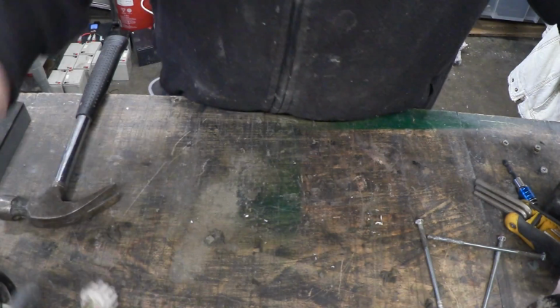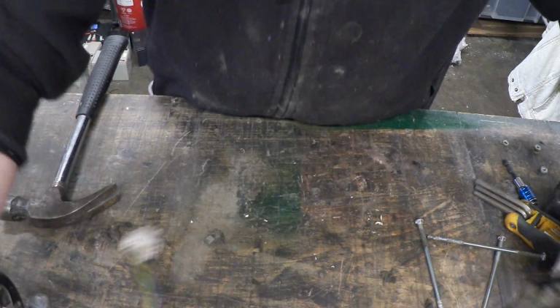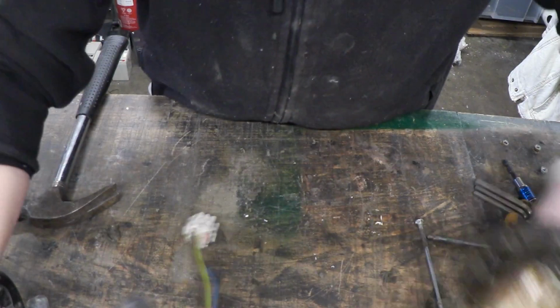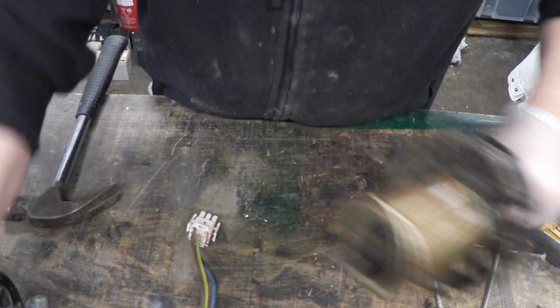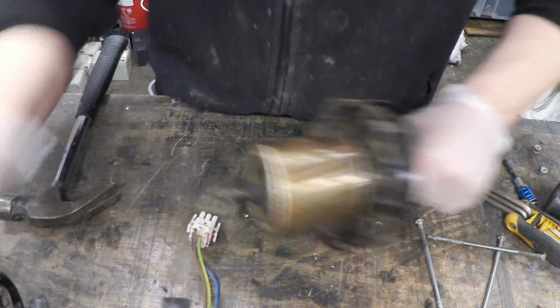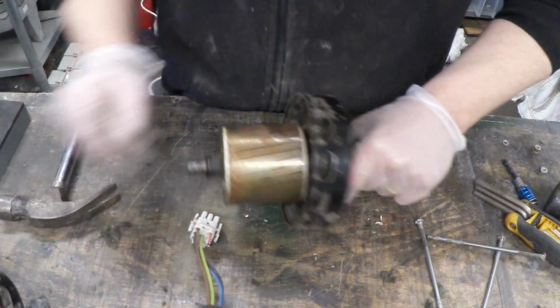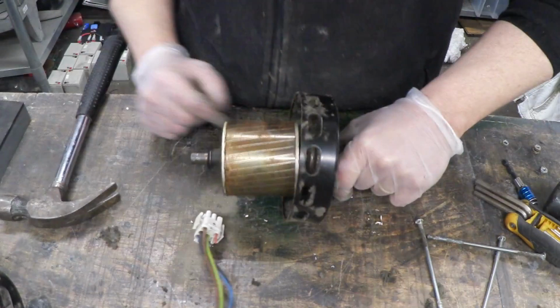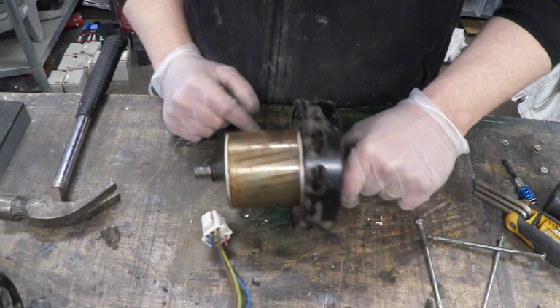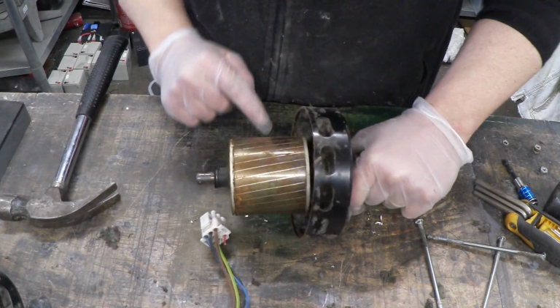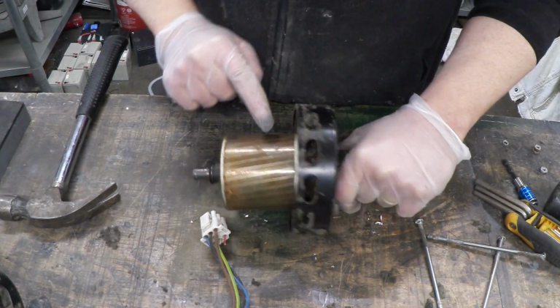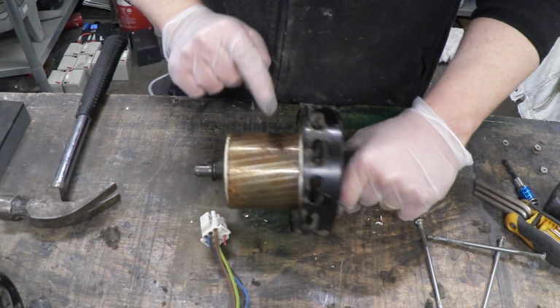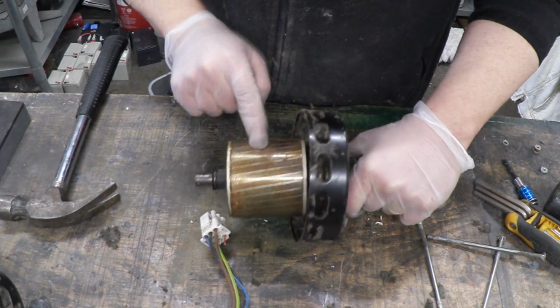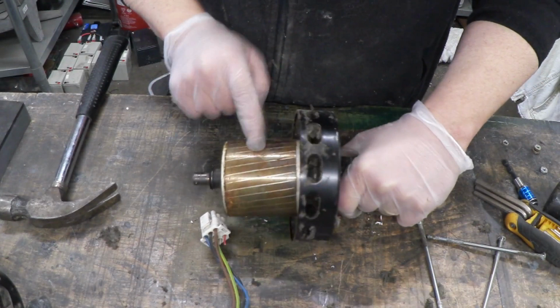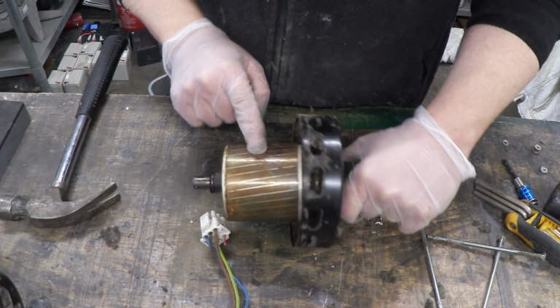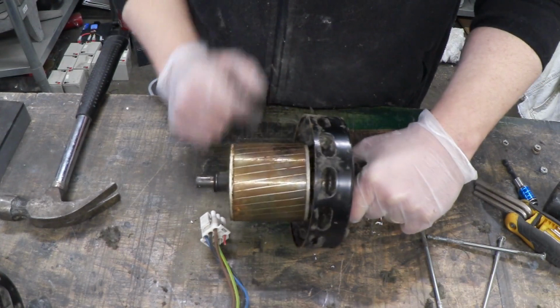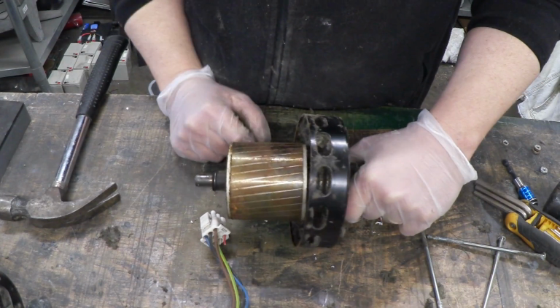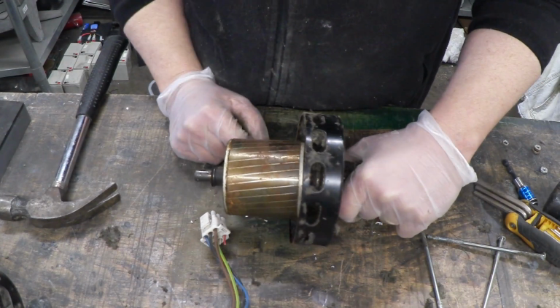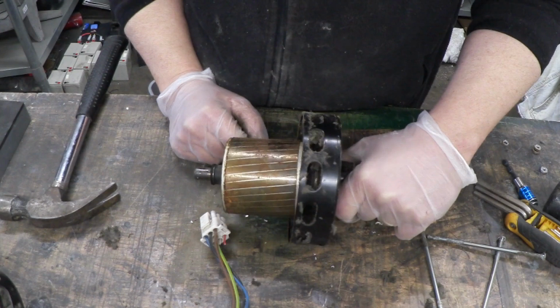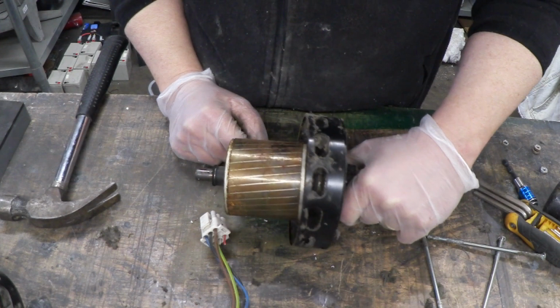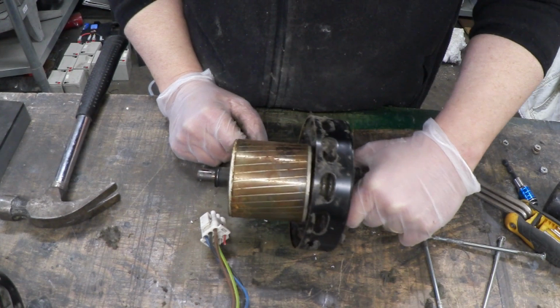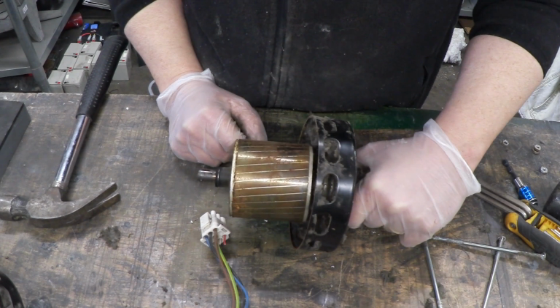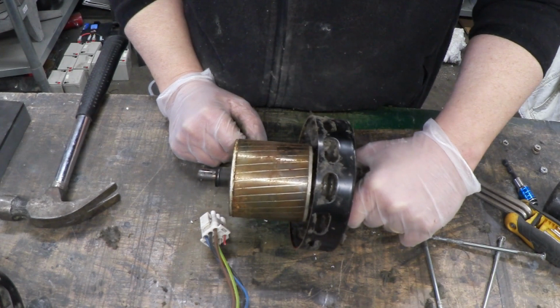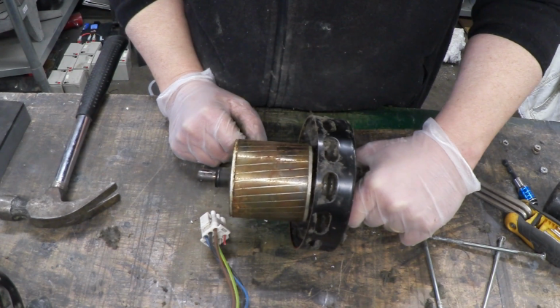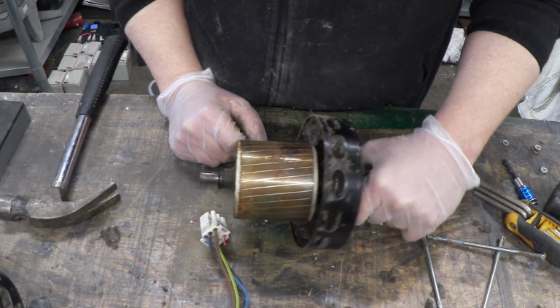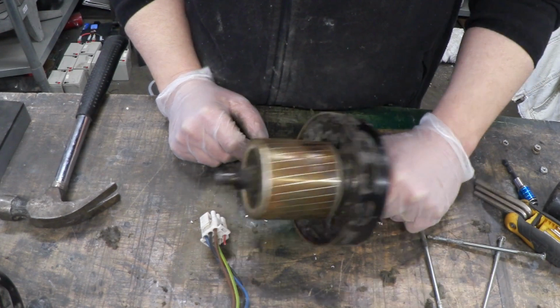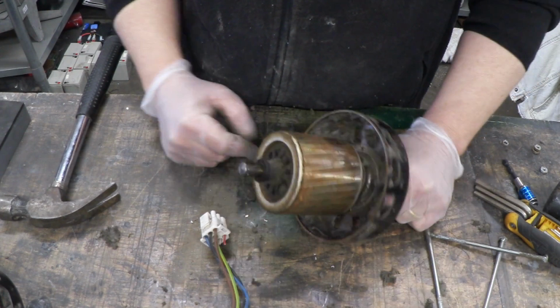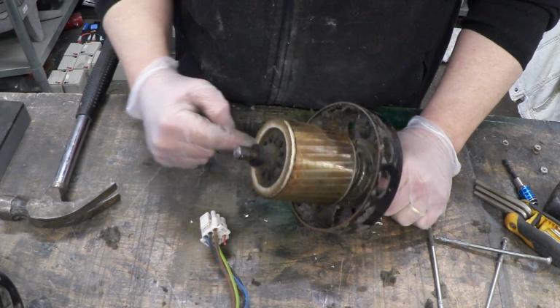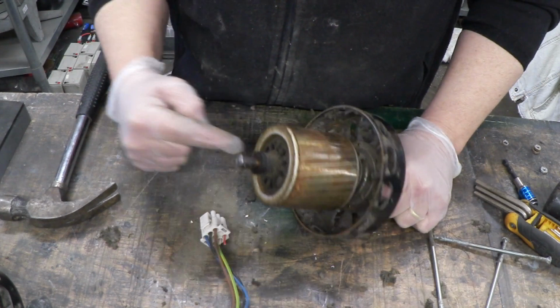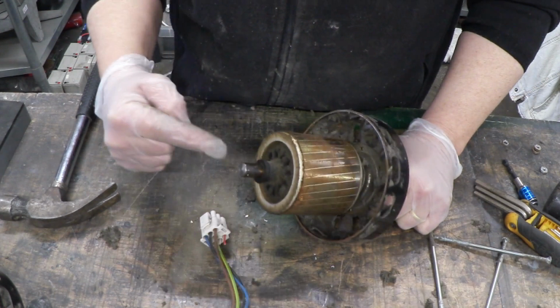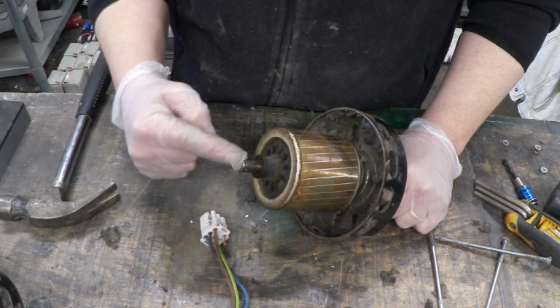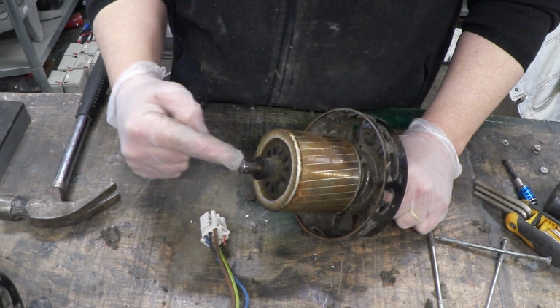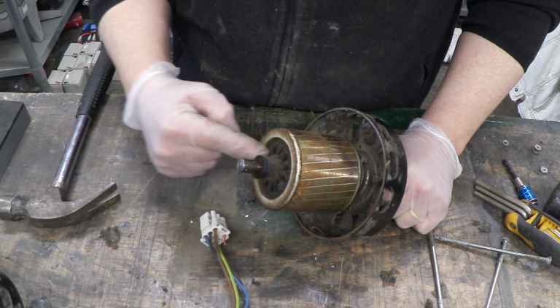The next thing to do is to remove this, which is little more than whacking it hard with a hammer on here.